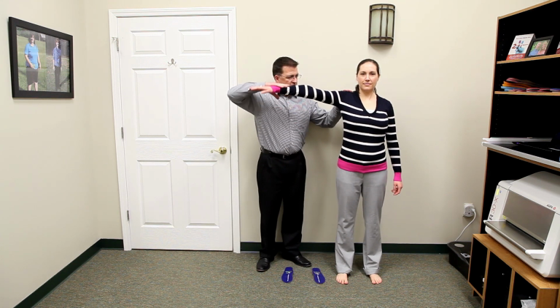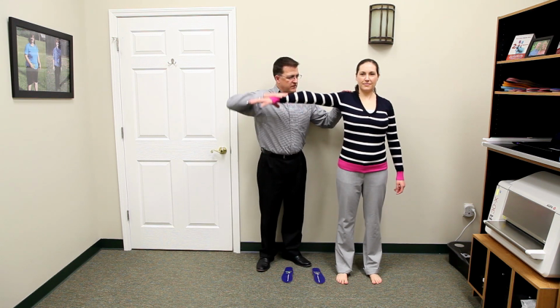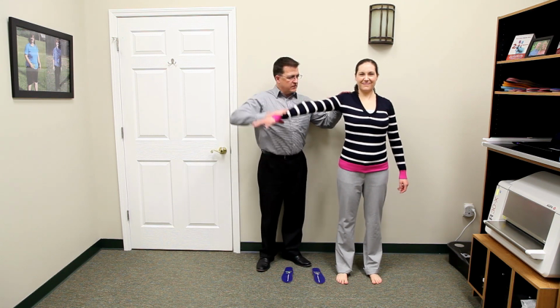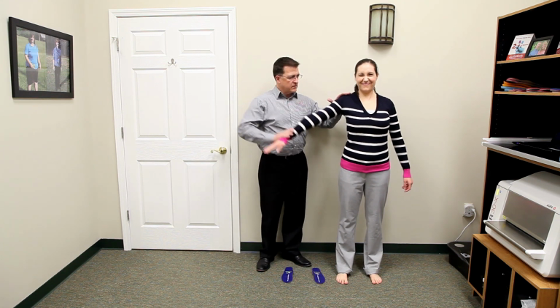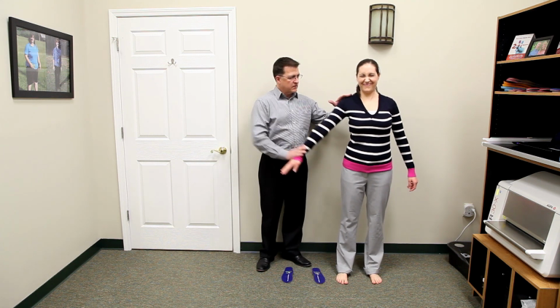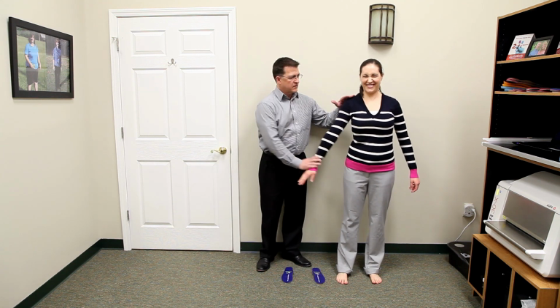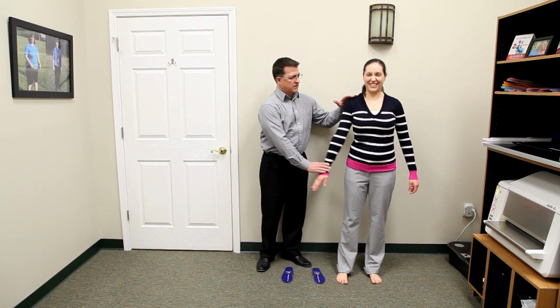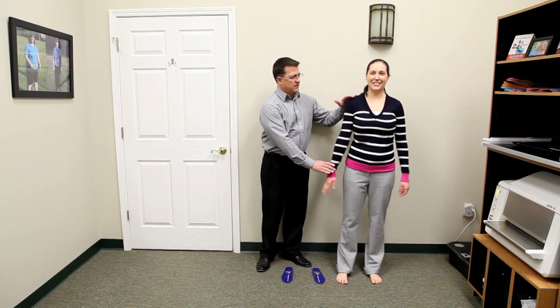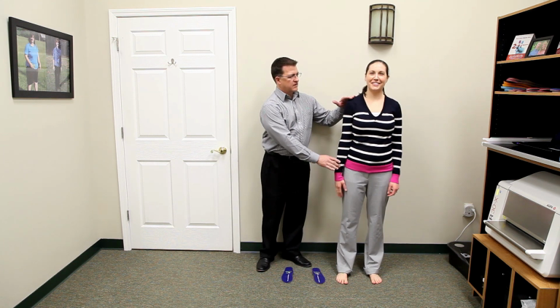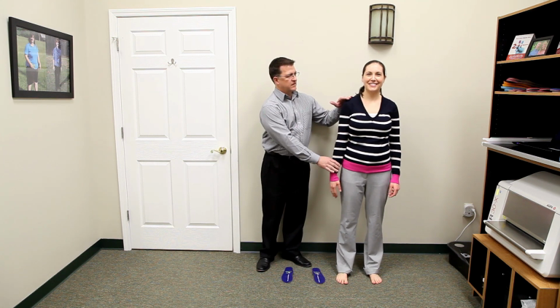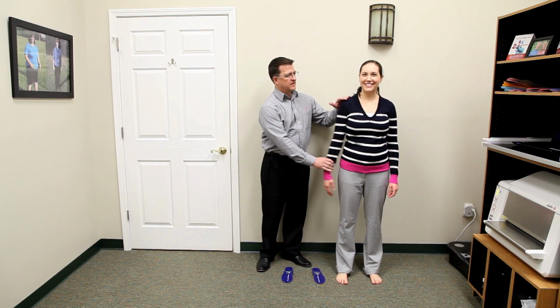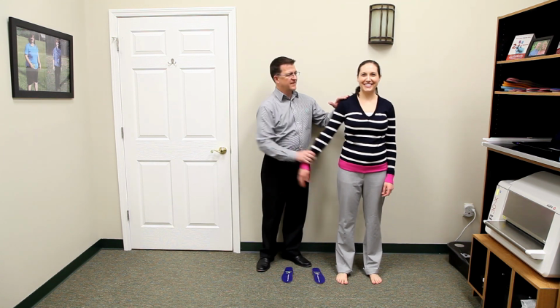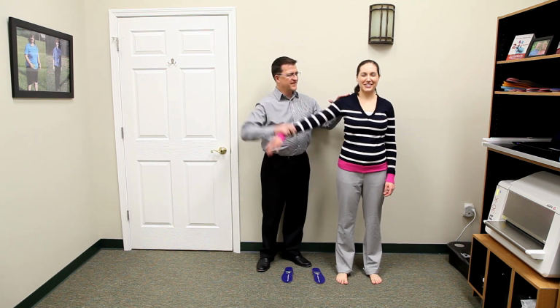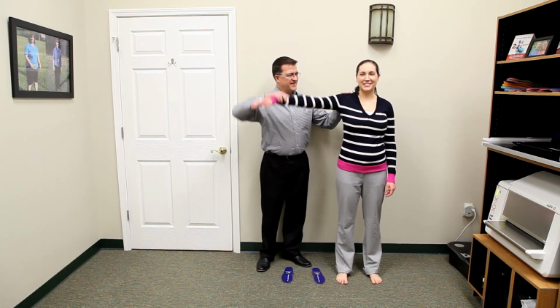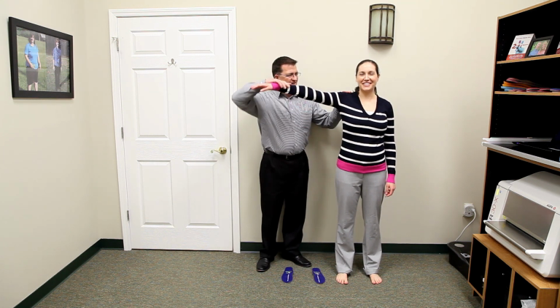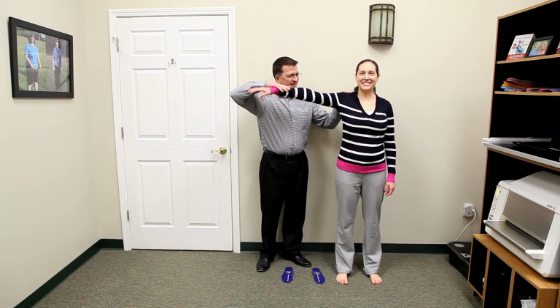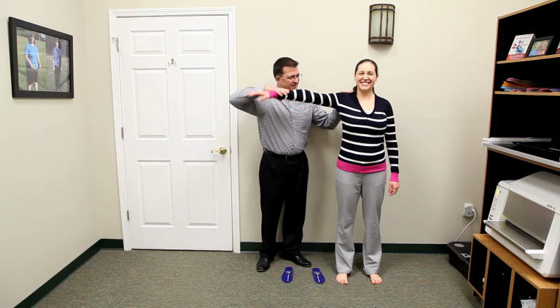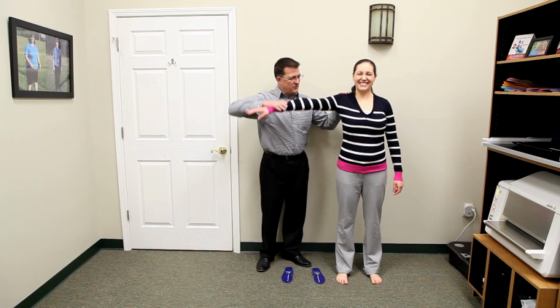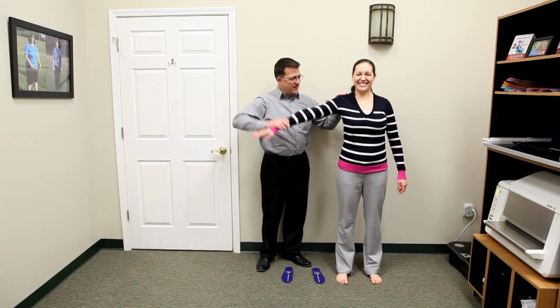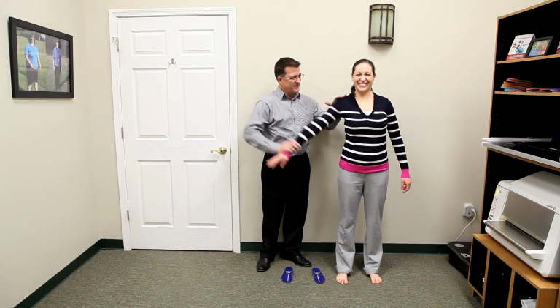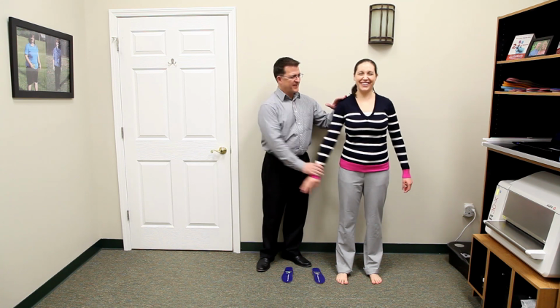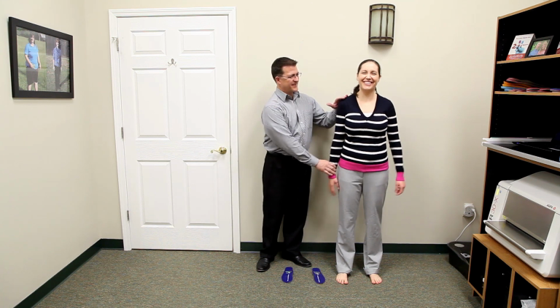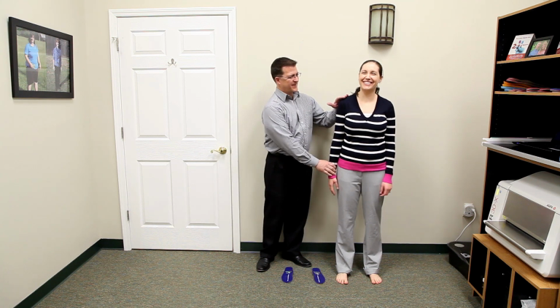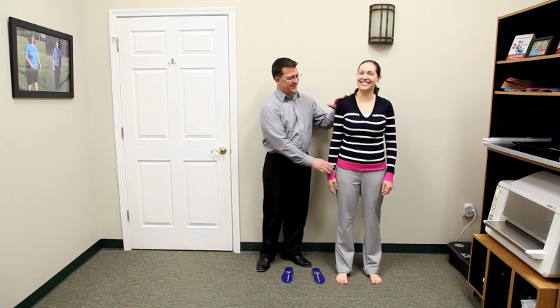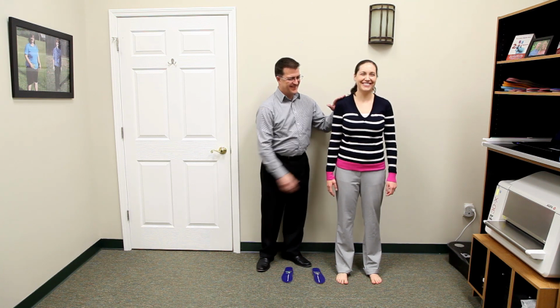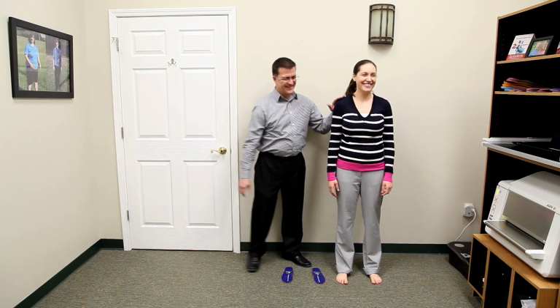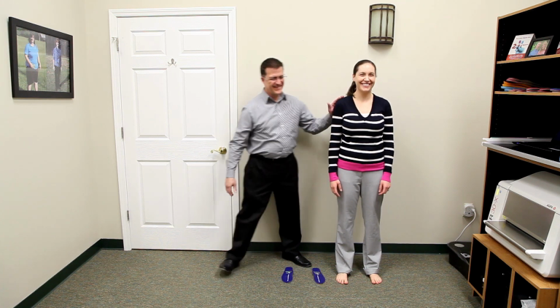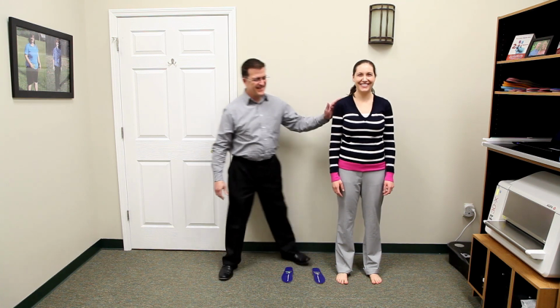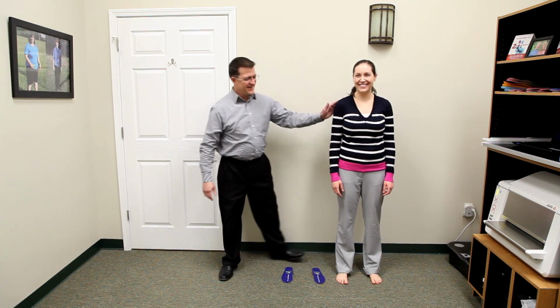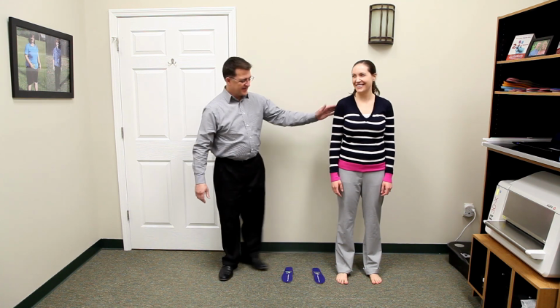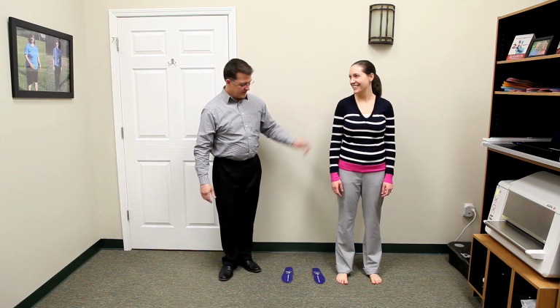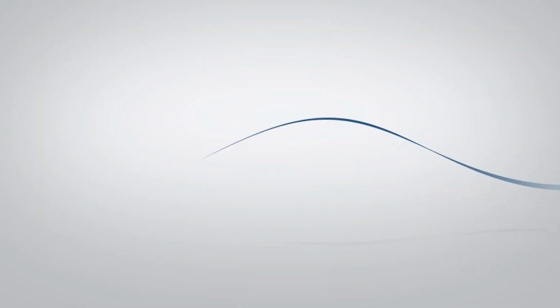Wow, what a difference. That's the aha moment — the best patient communication tool you'll ever use in your practice.